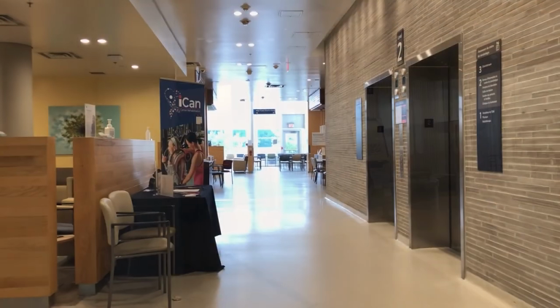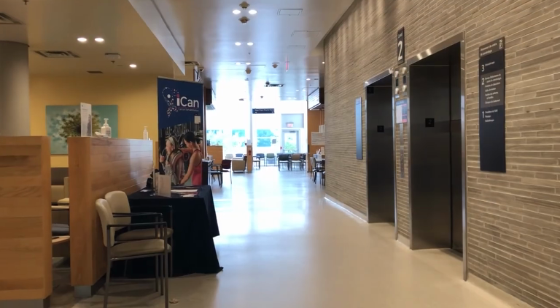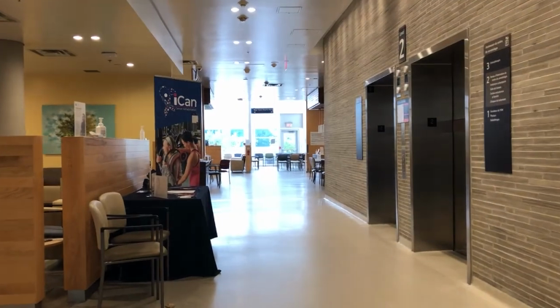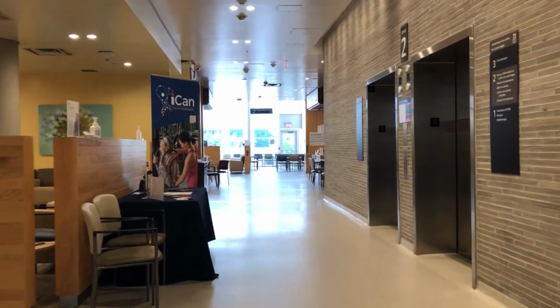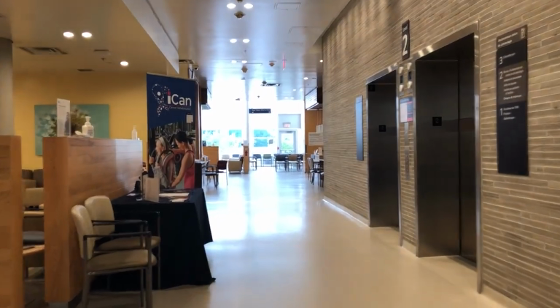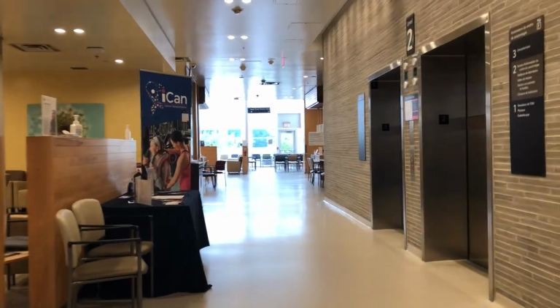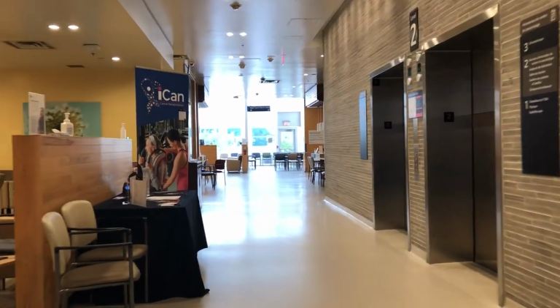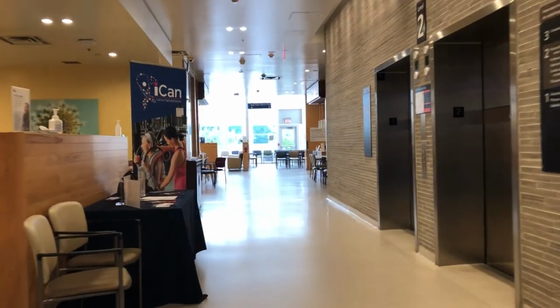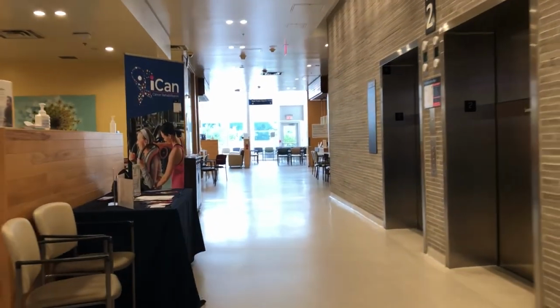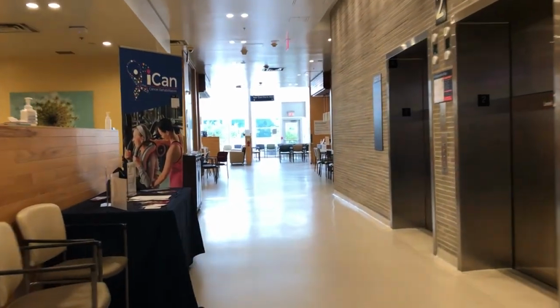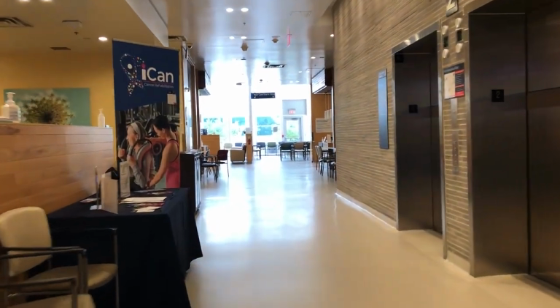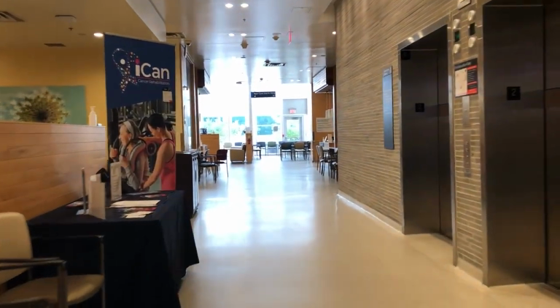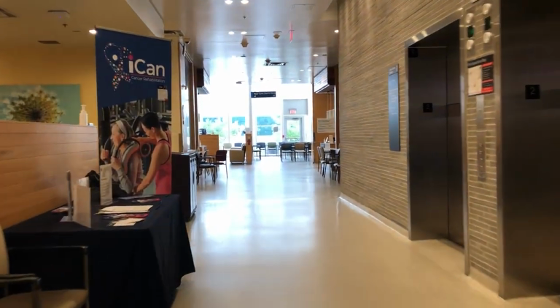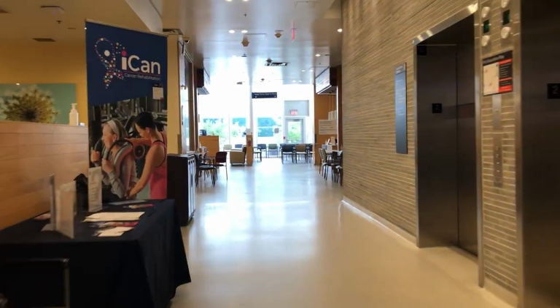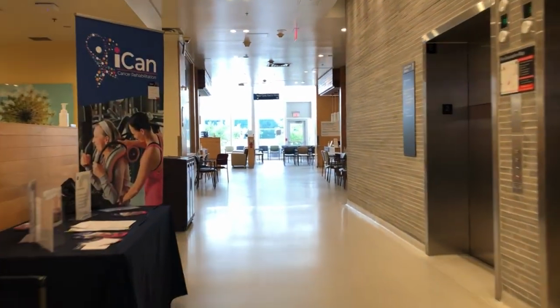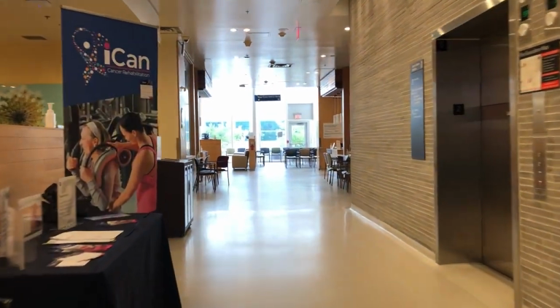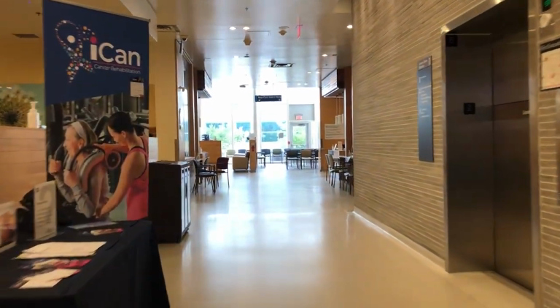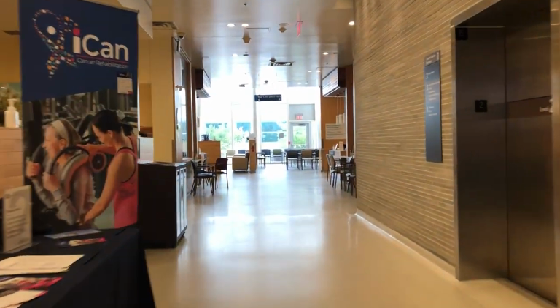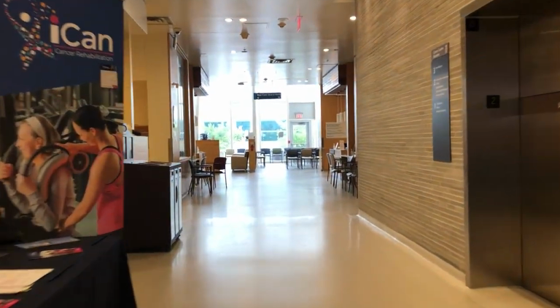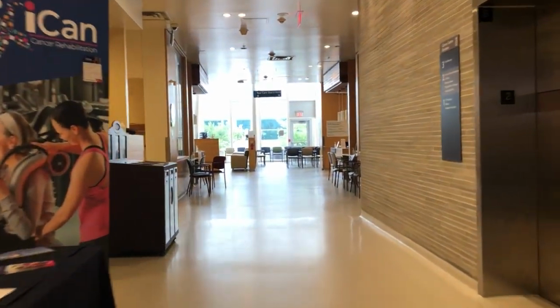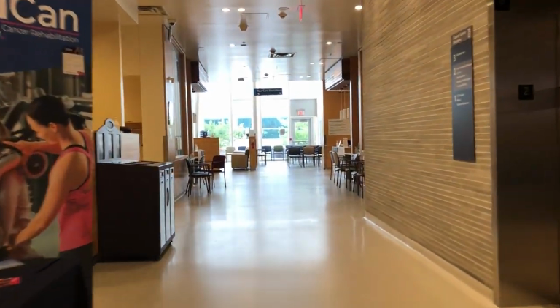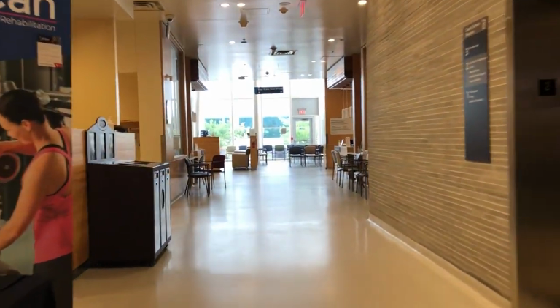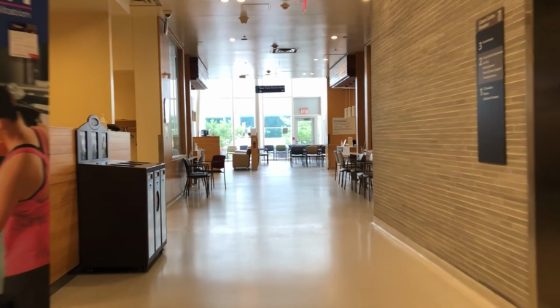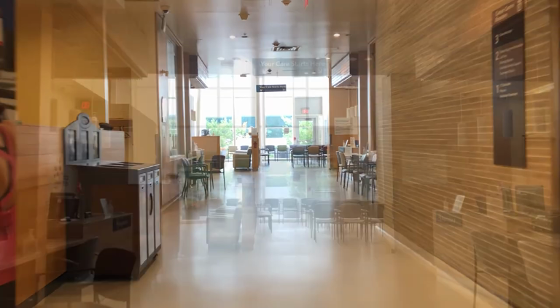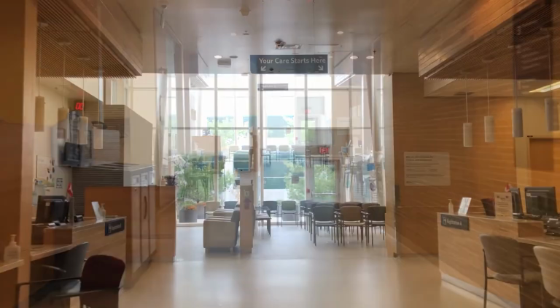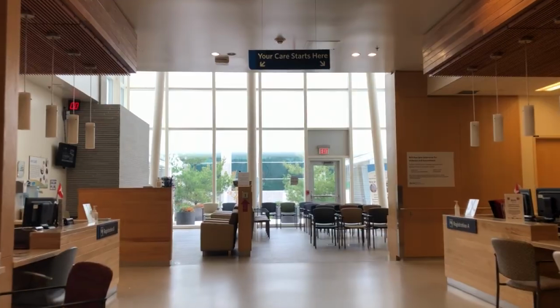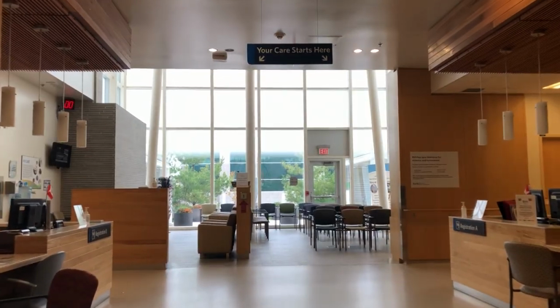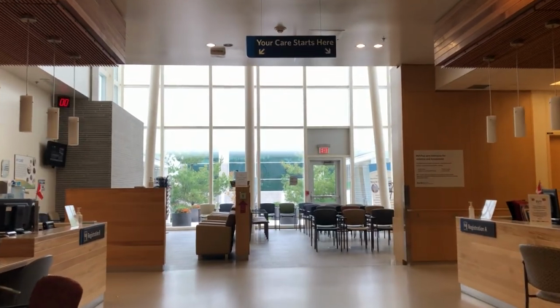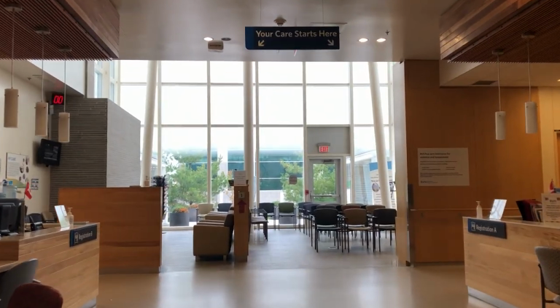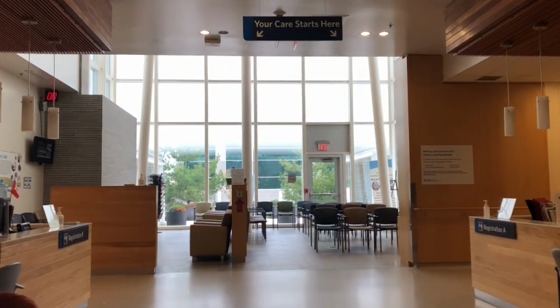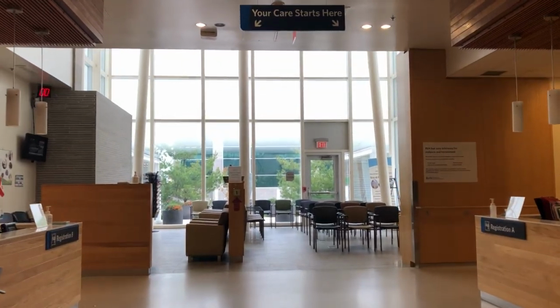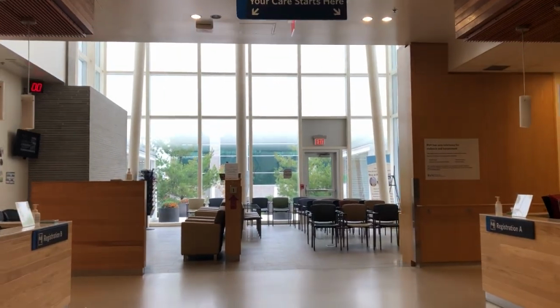Once inside, continue forward down the hallway past the Cancer Centre elevators toward the registration desk.